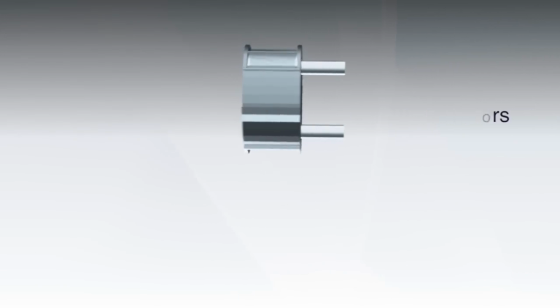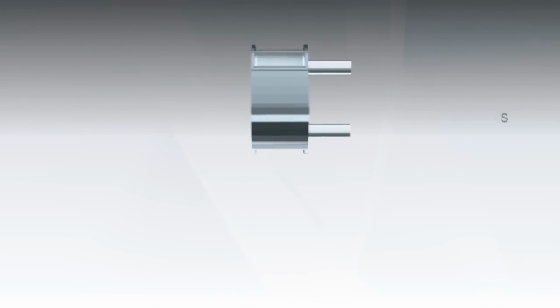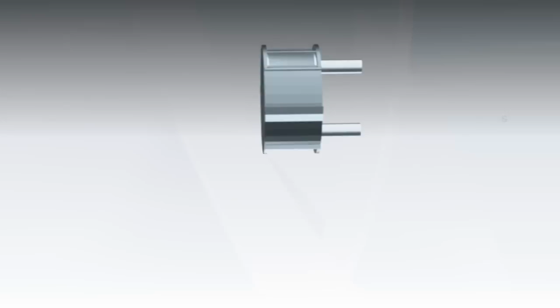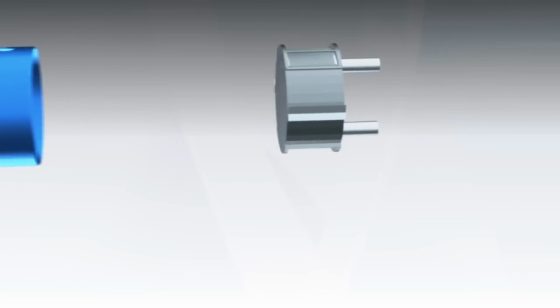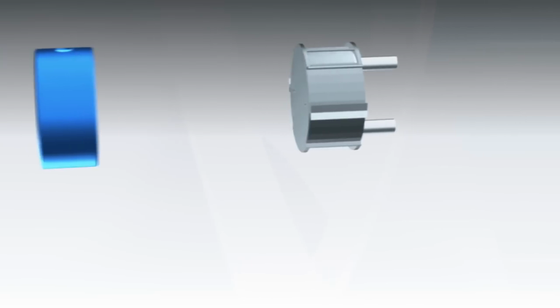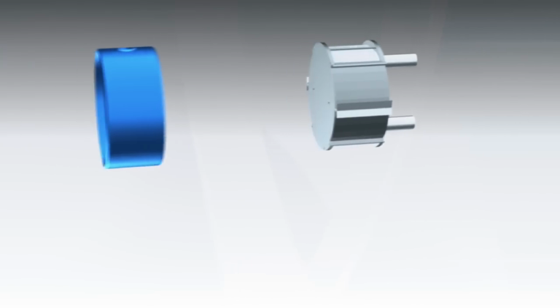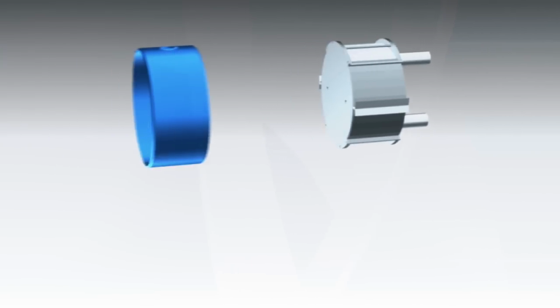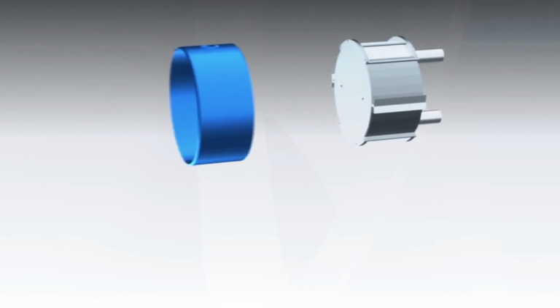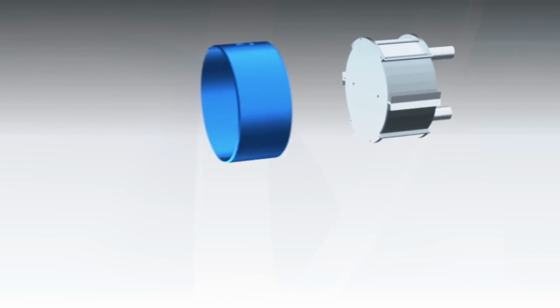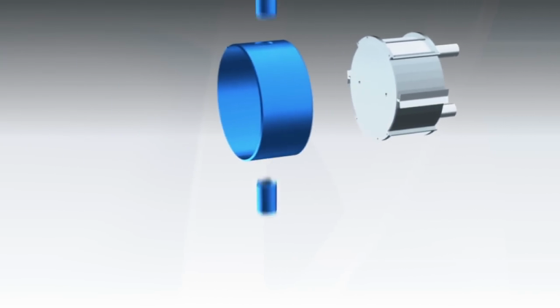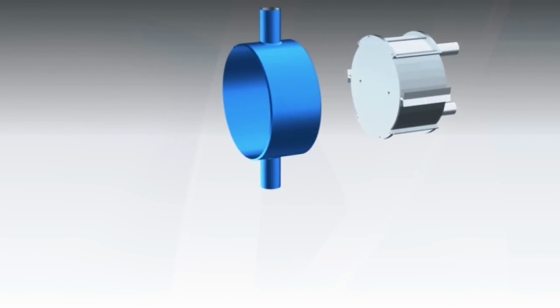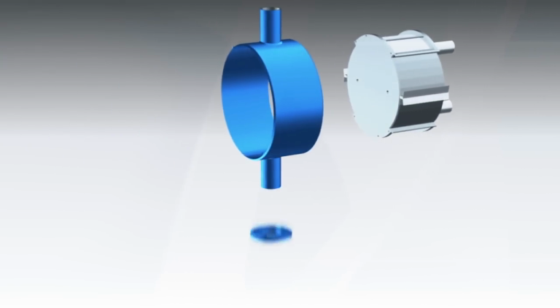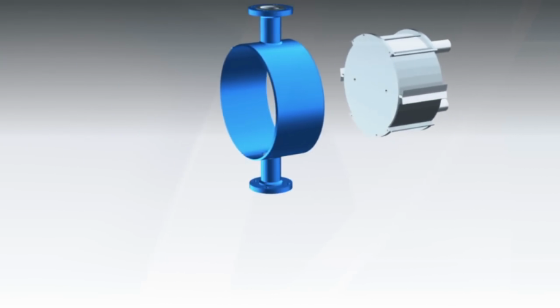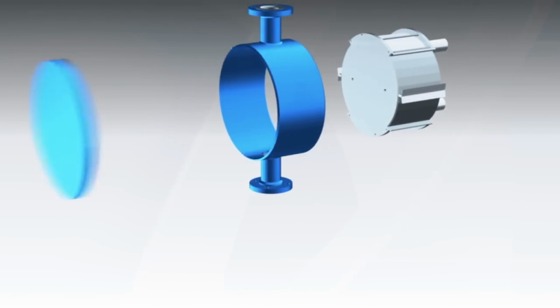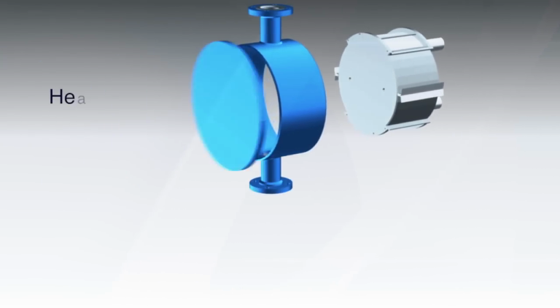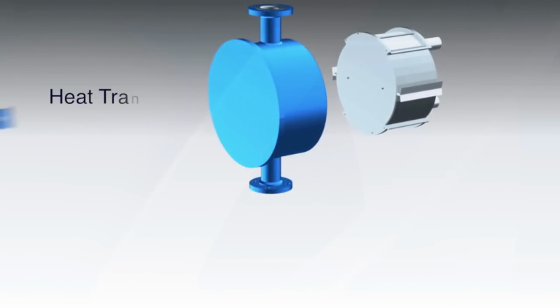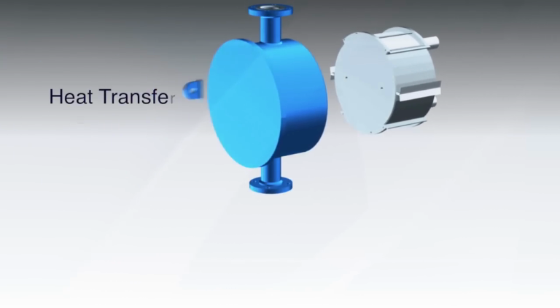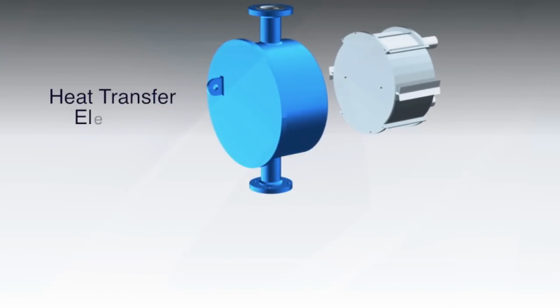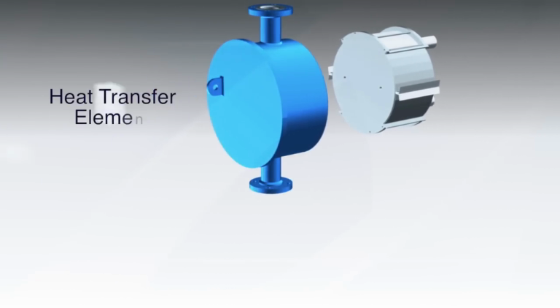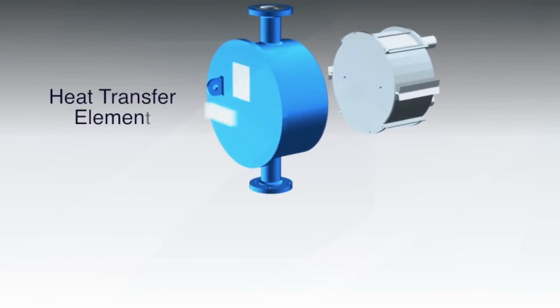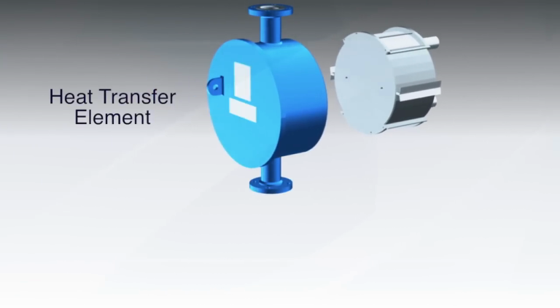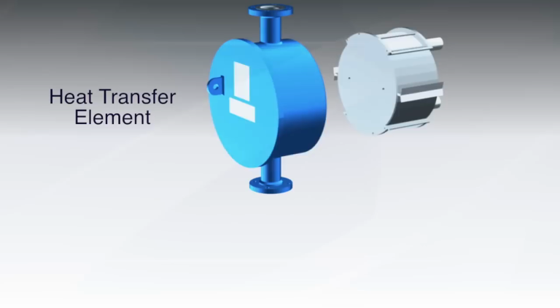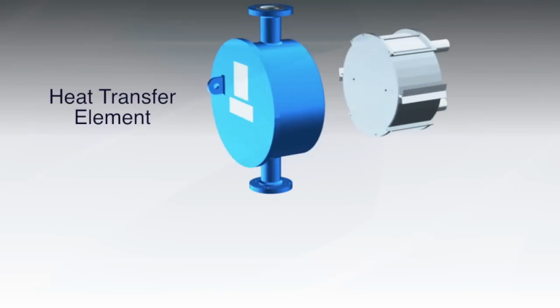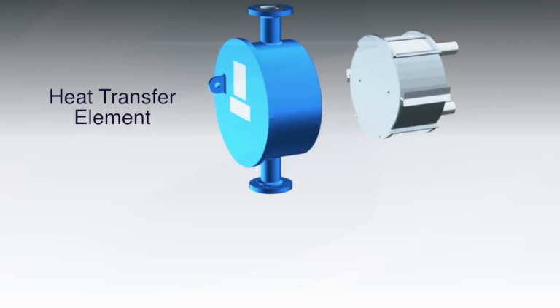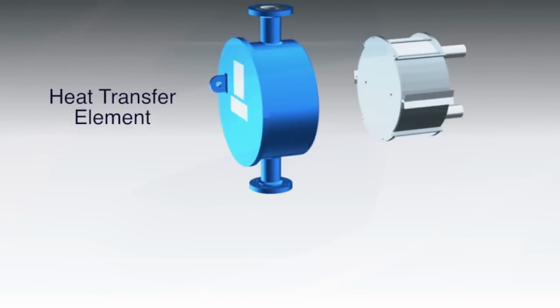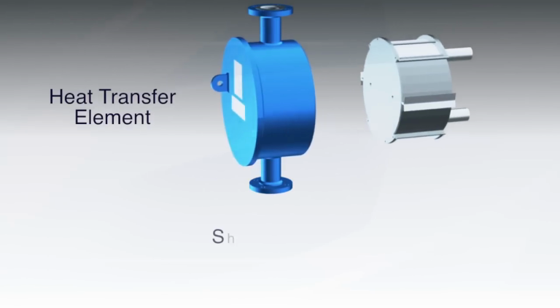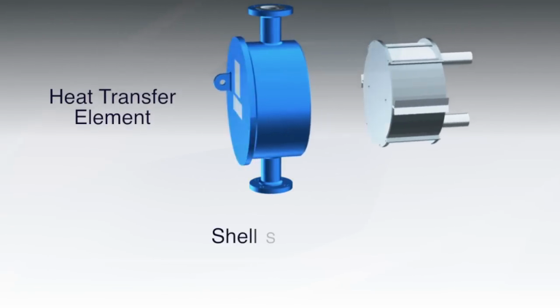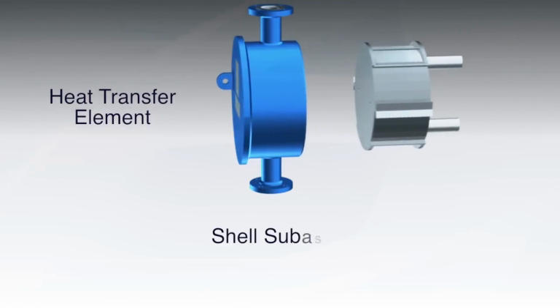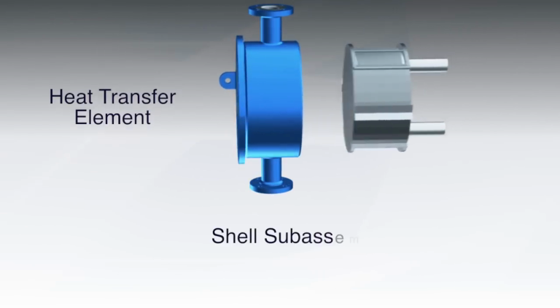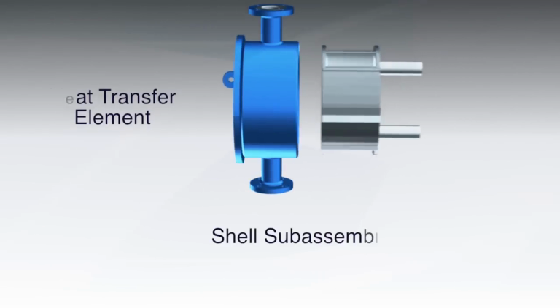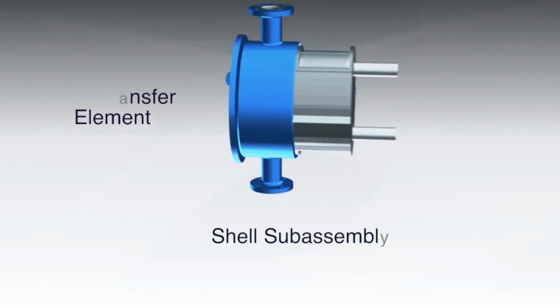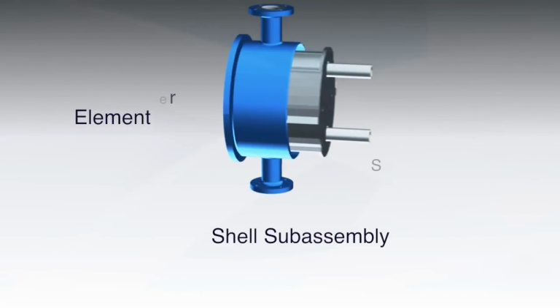Metal shell side flow directors, nozzles, and an end plate are welded to the core. This heat transfer element is then welded into the shell sub-assembly.